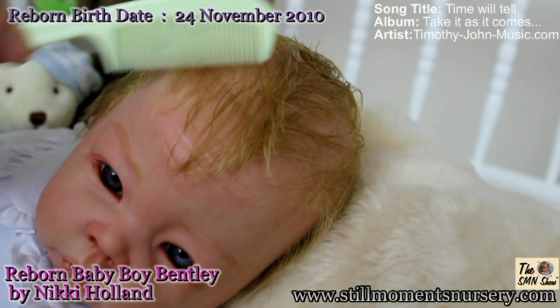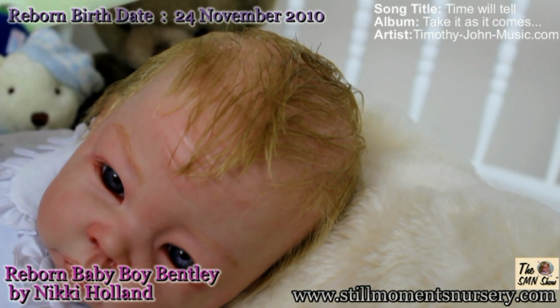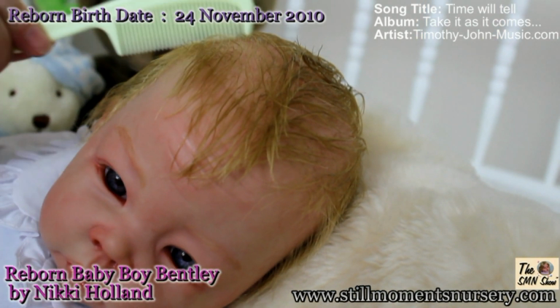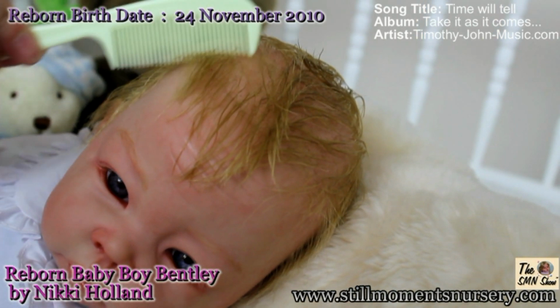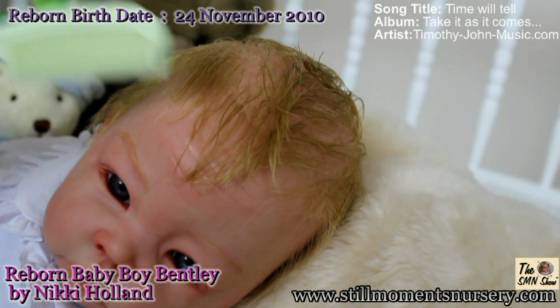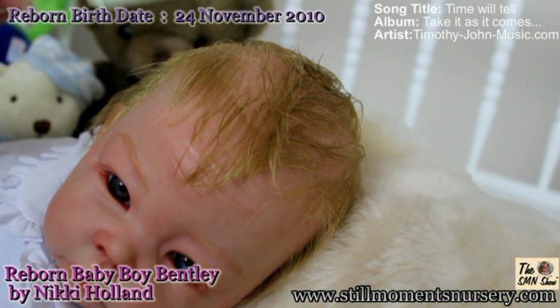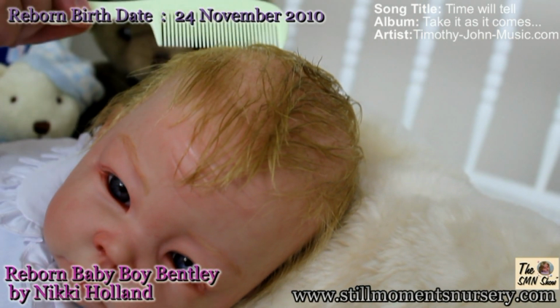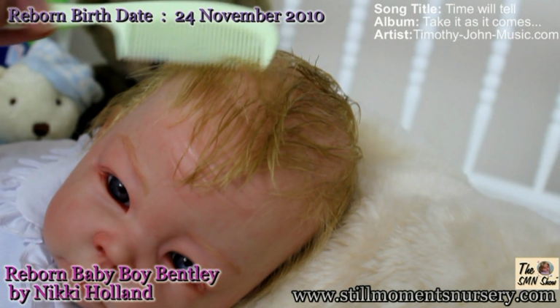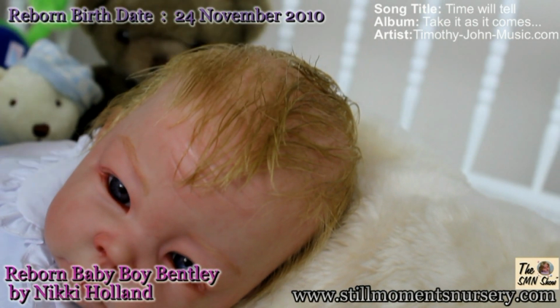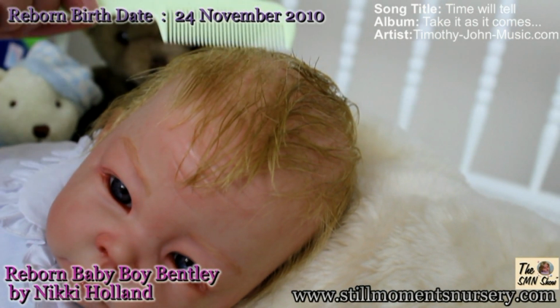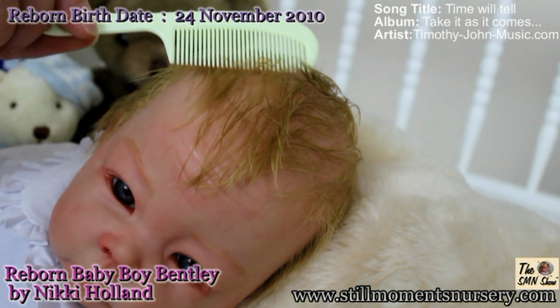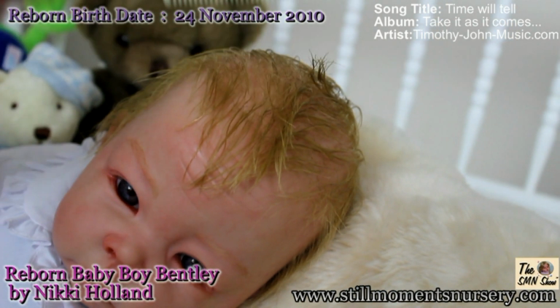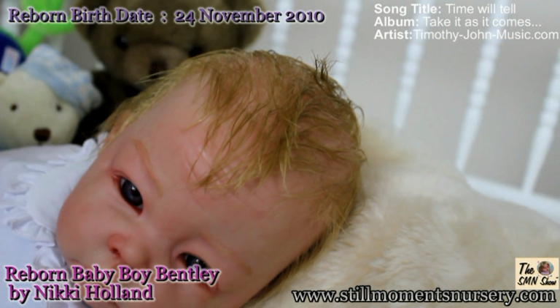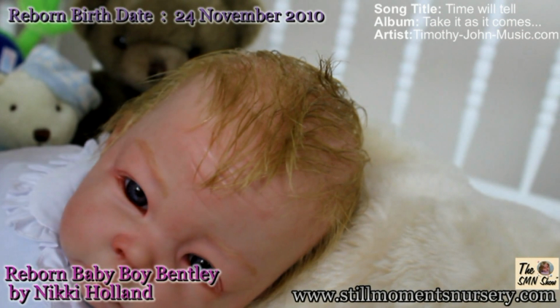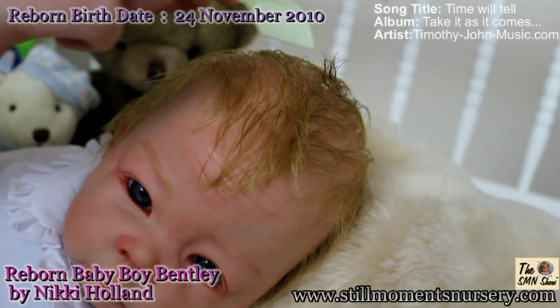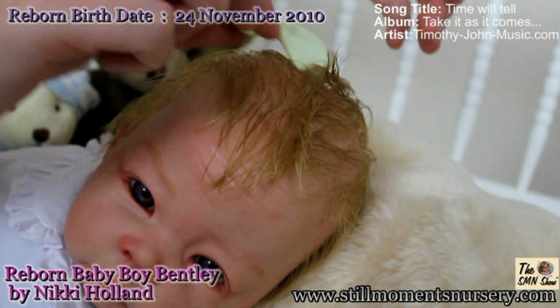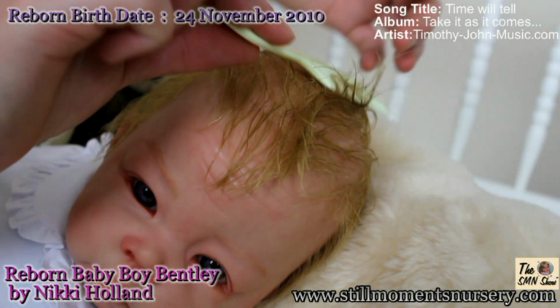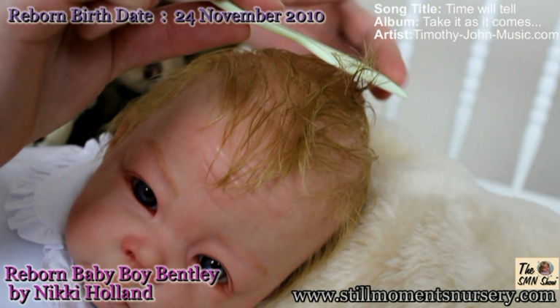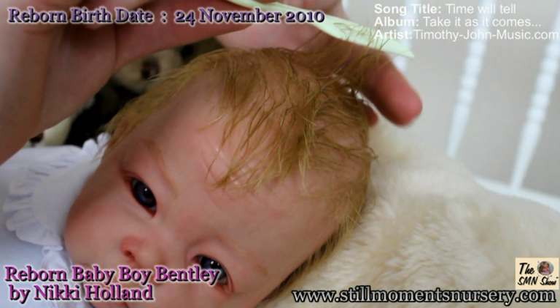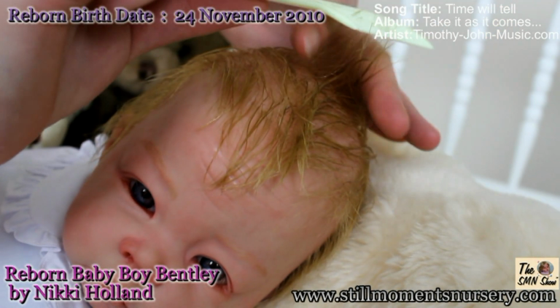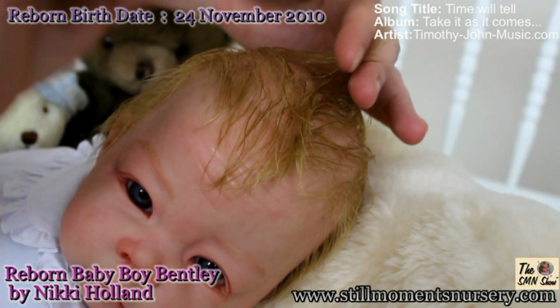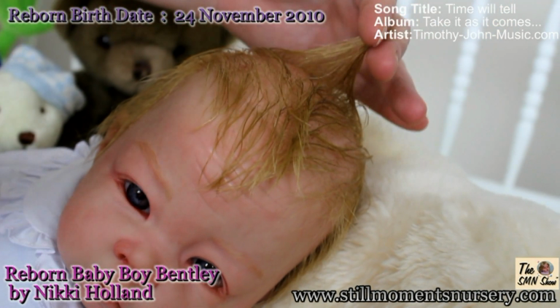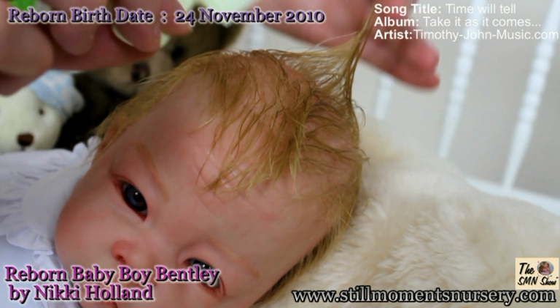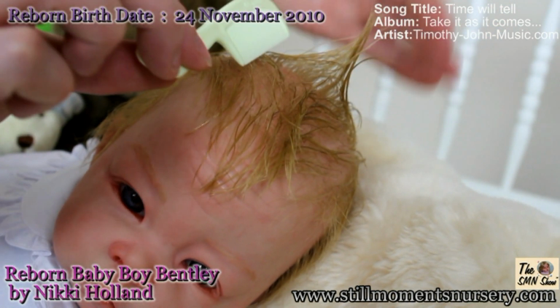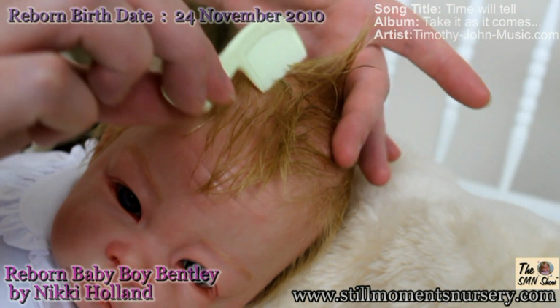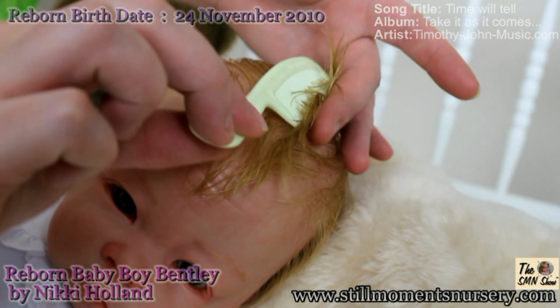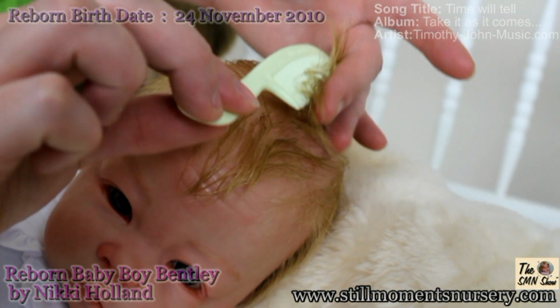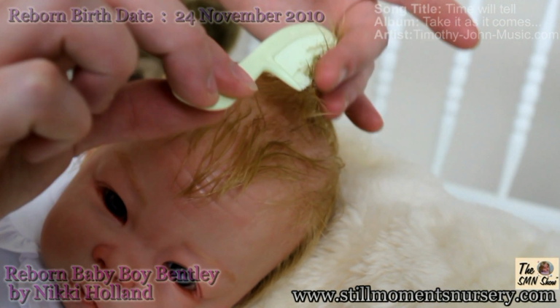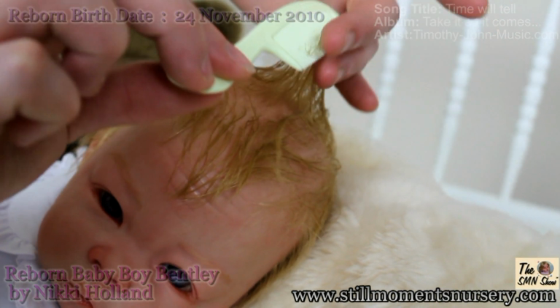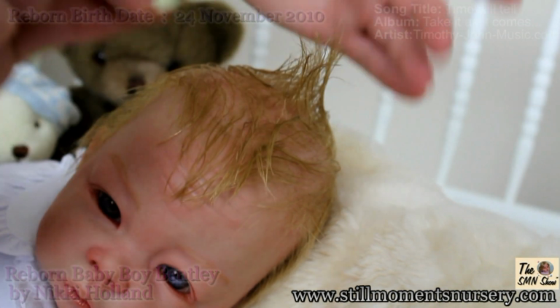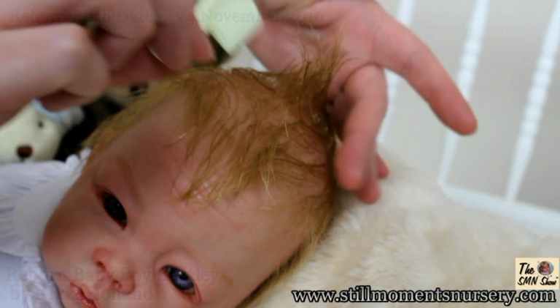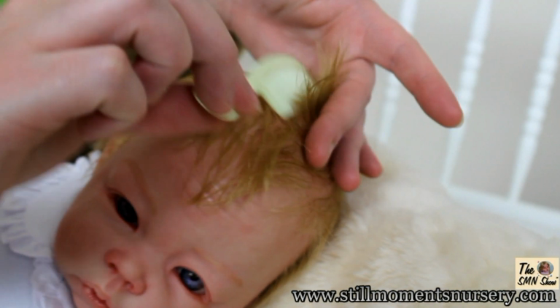All of my reborn dolls that are still available can be found on my website at stillmomentnursery.com under the available reborn dolls category.